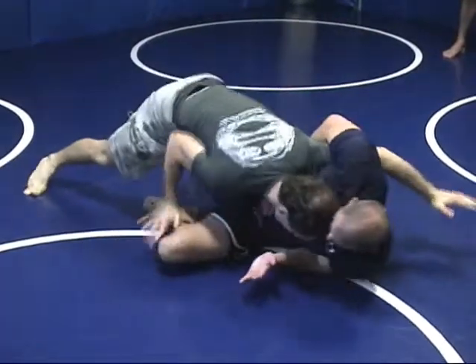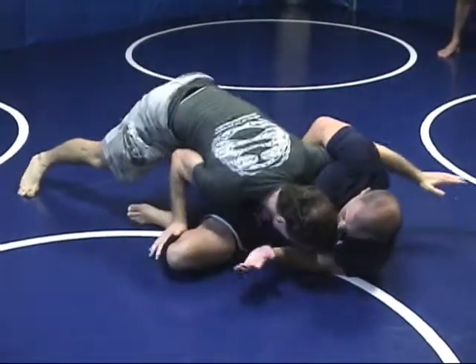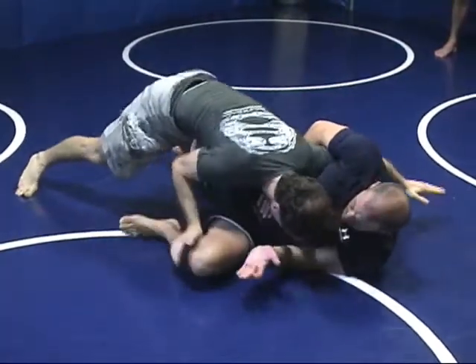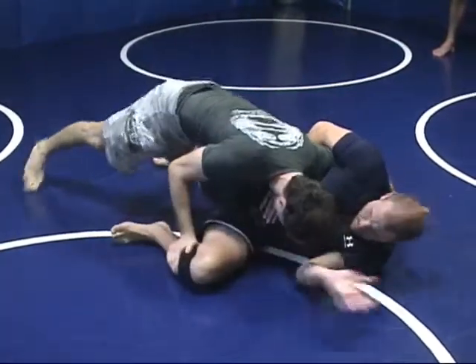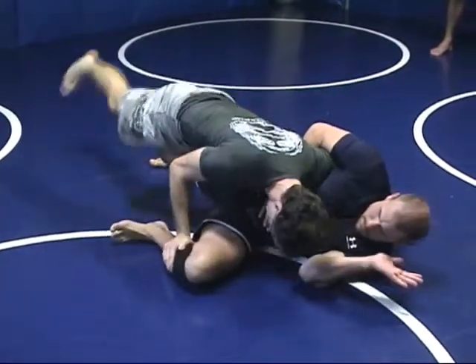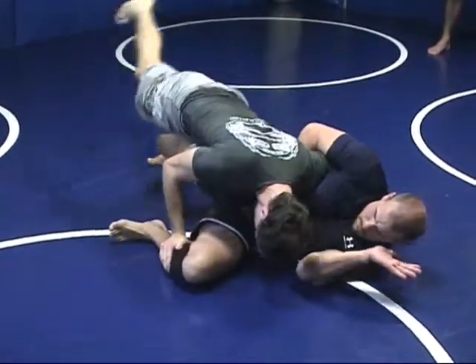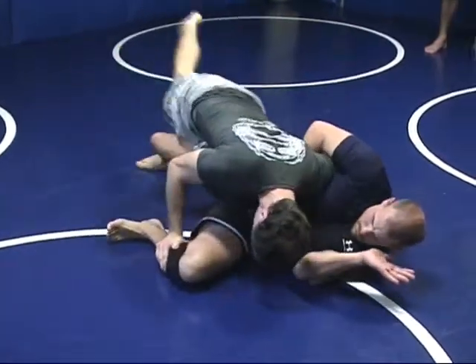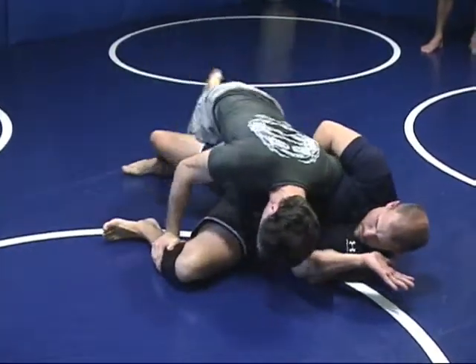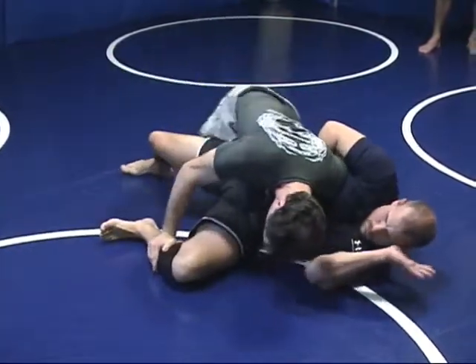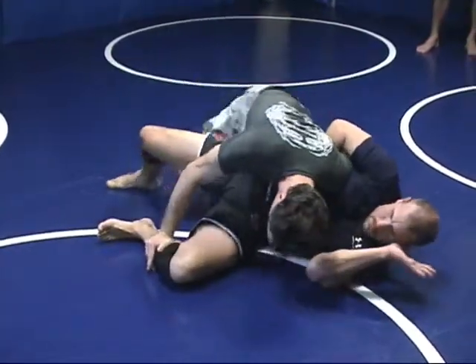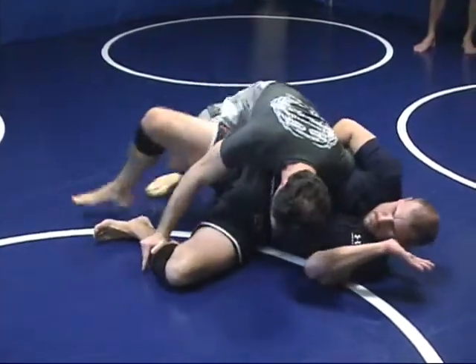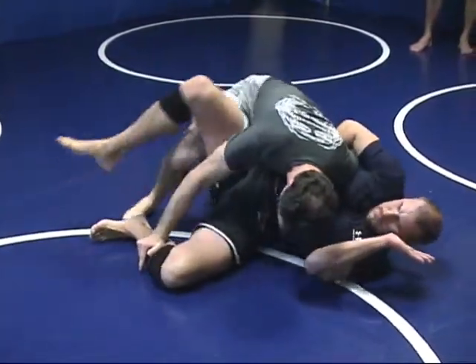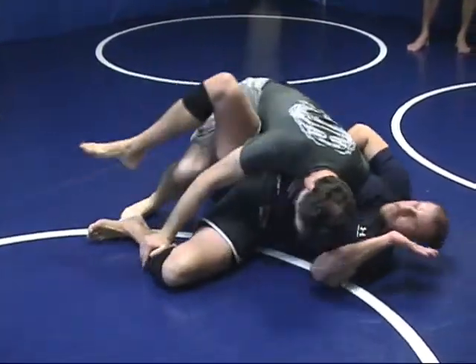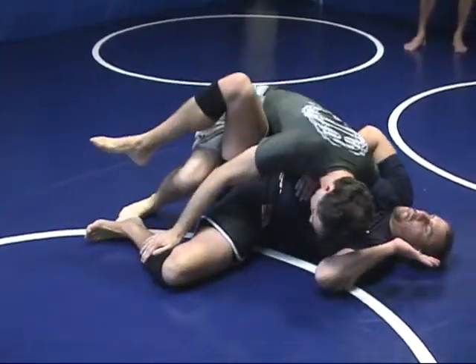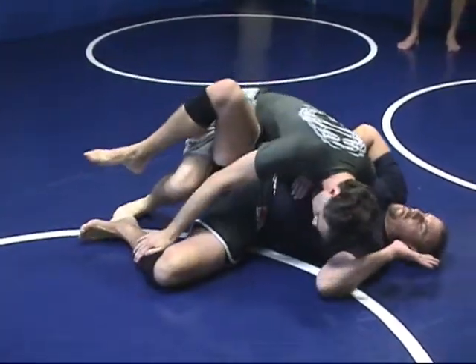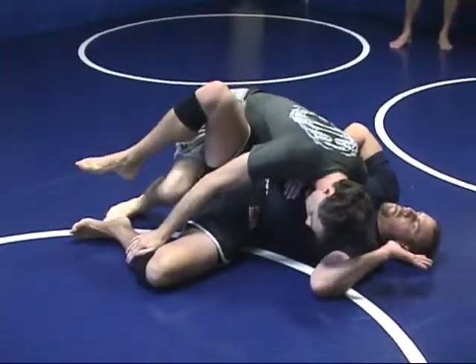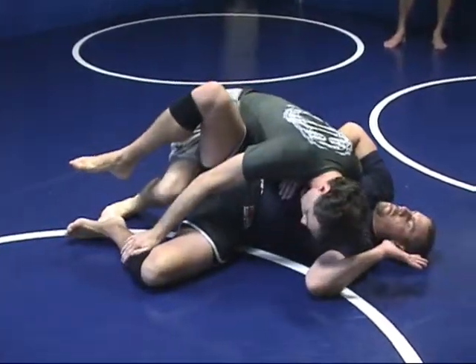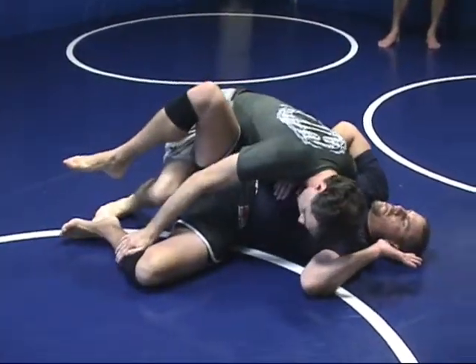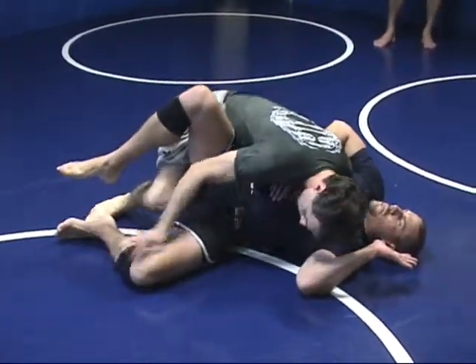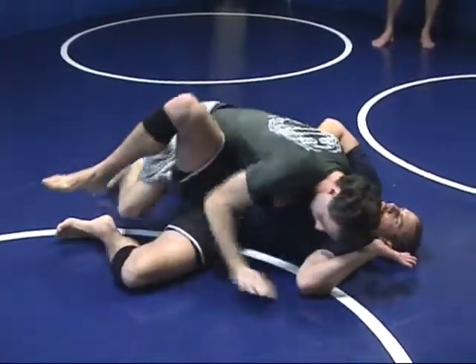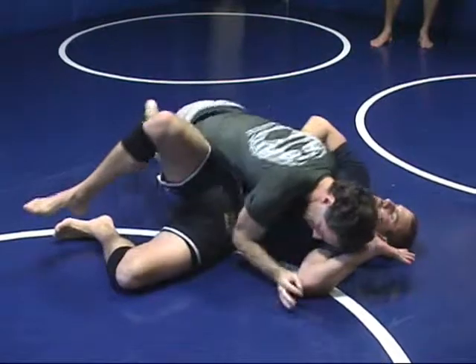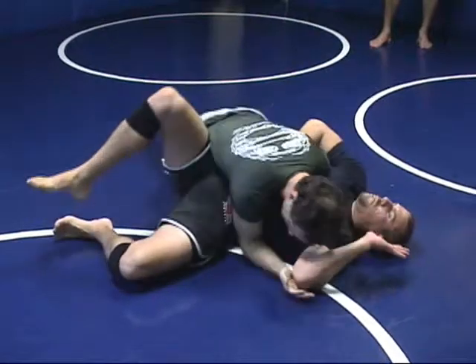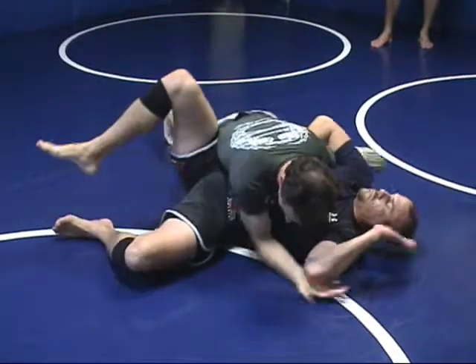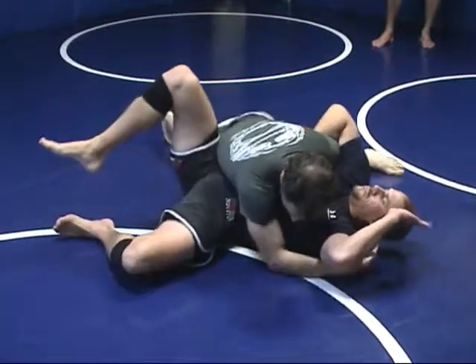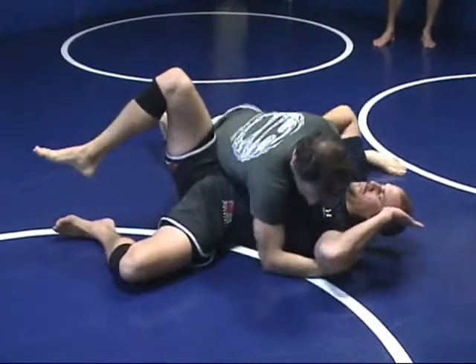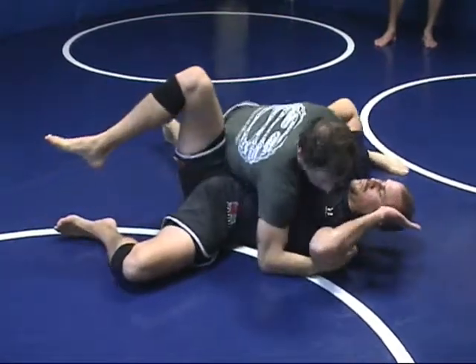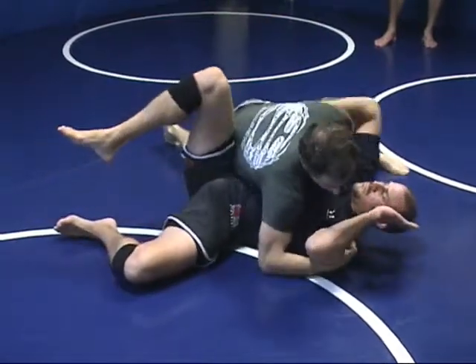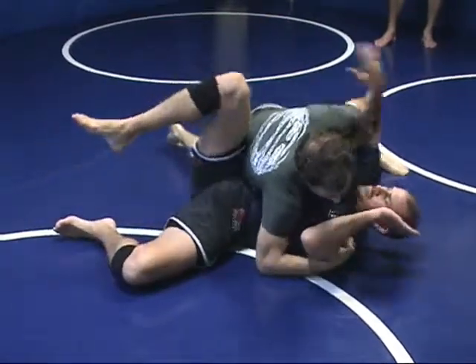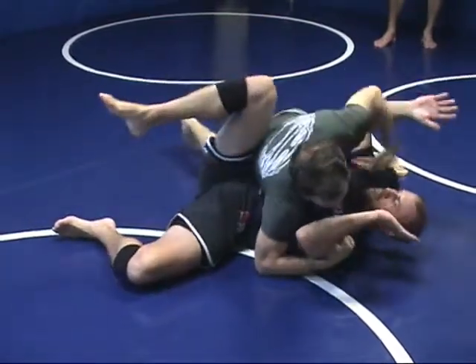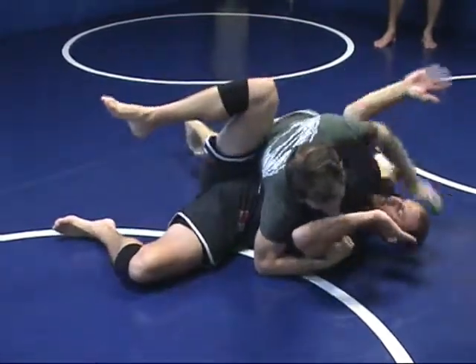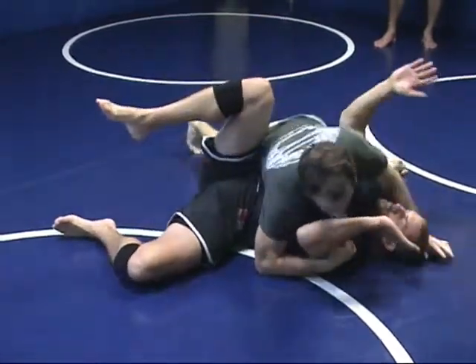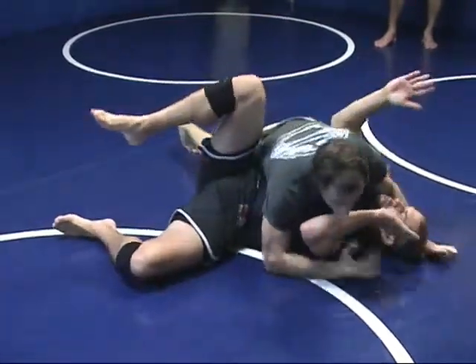Sprawl here to pass the guard. That's a lockdown to half and half.